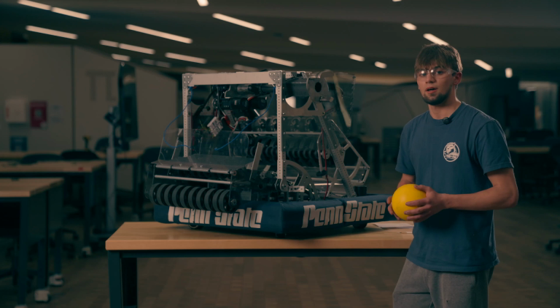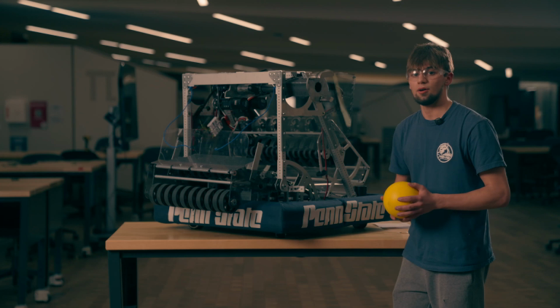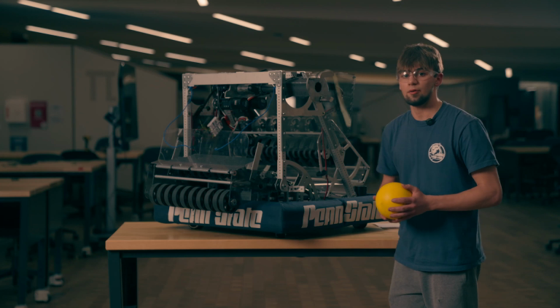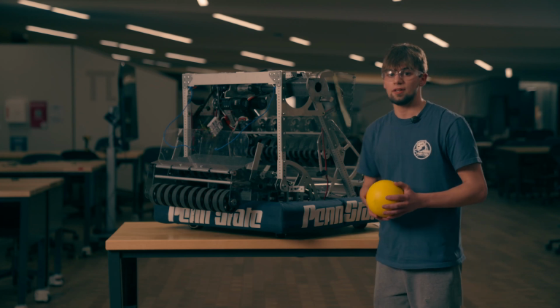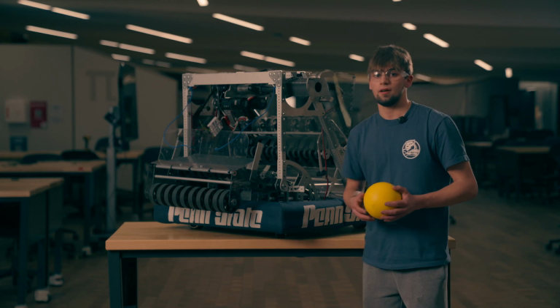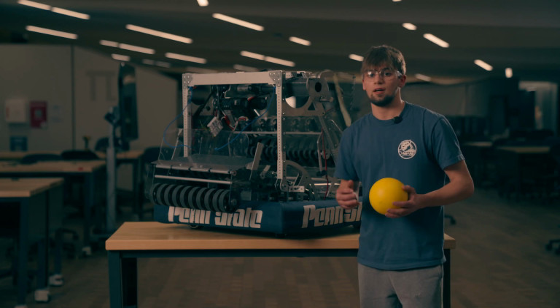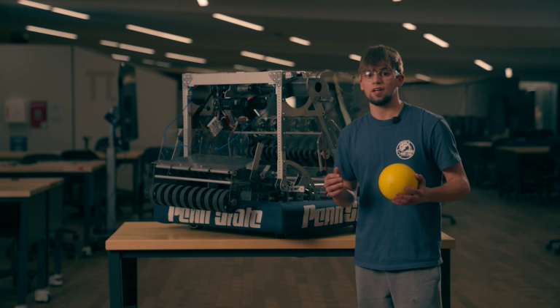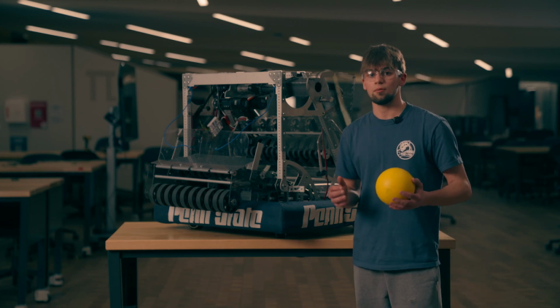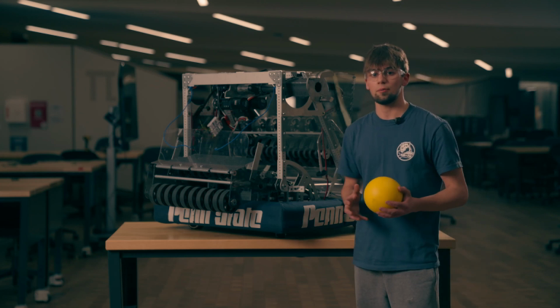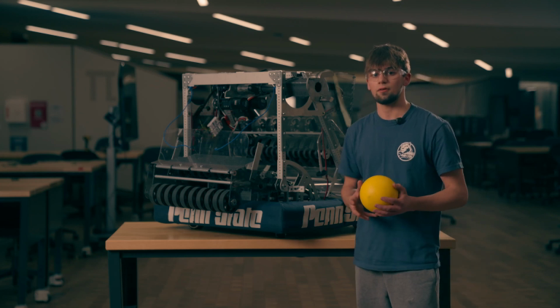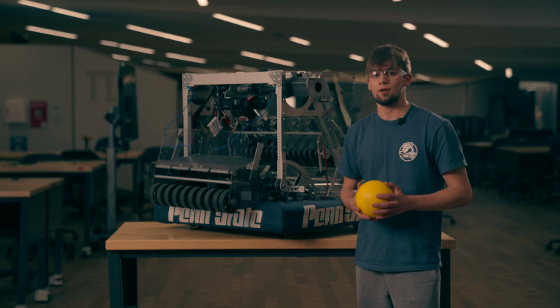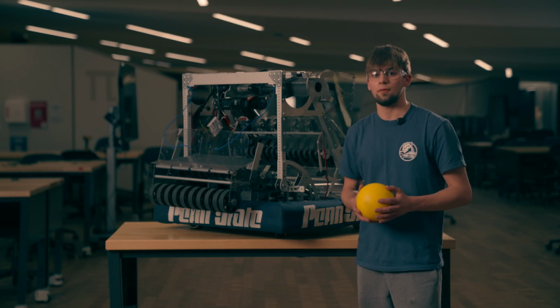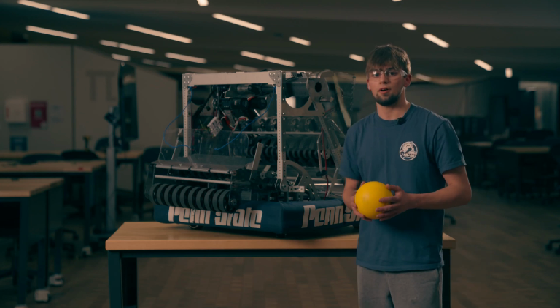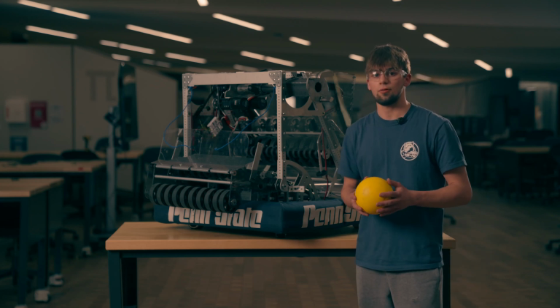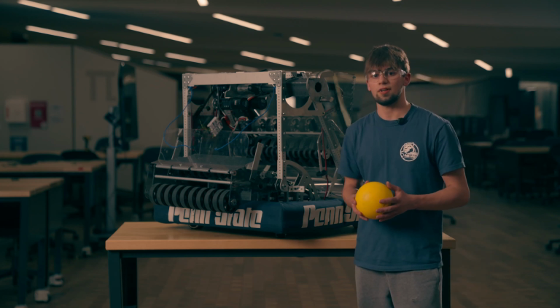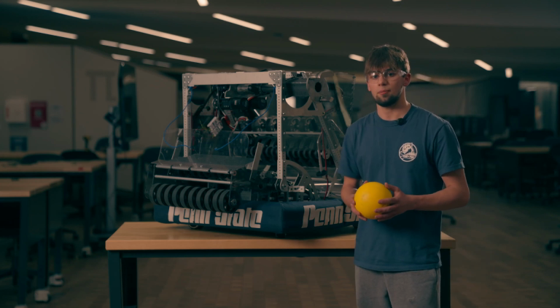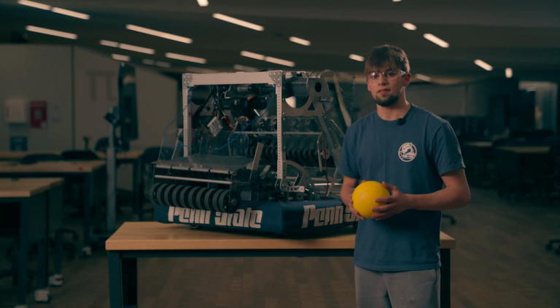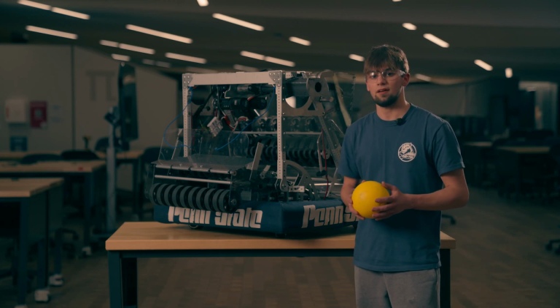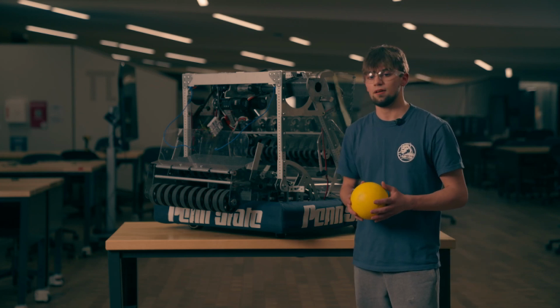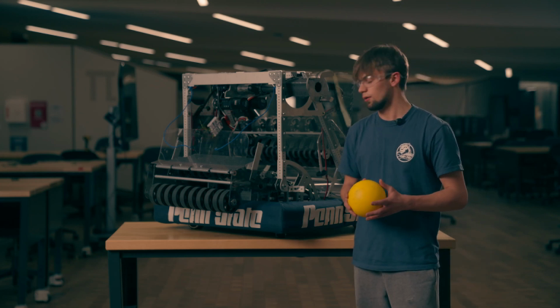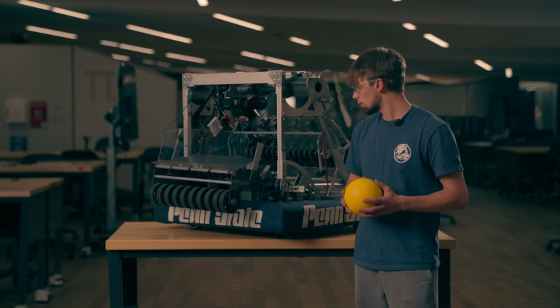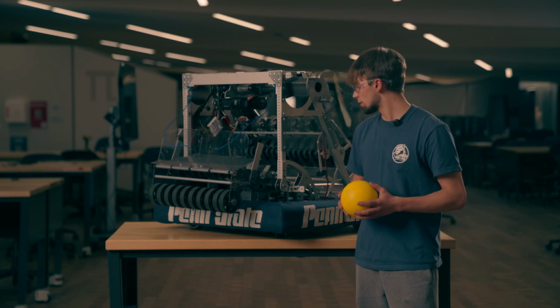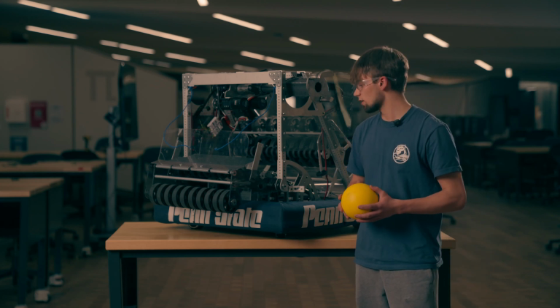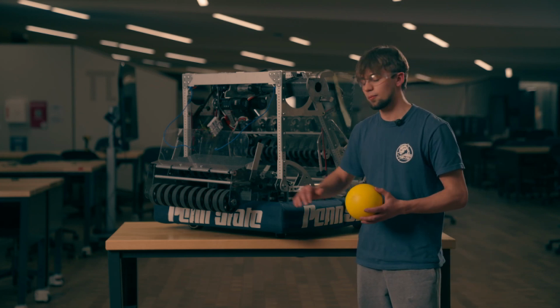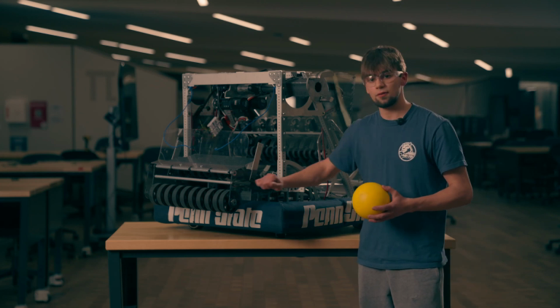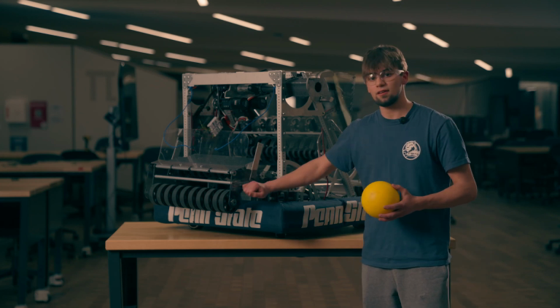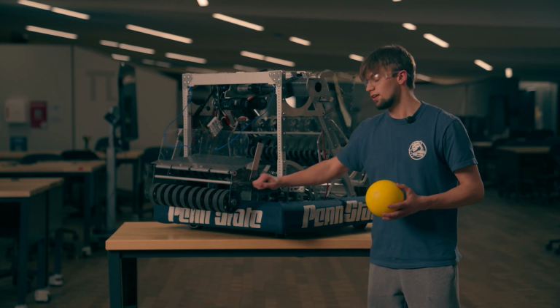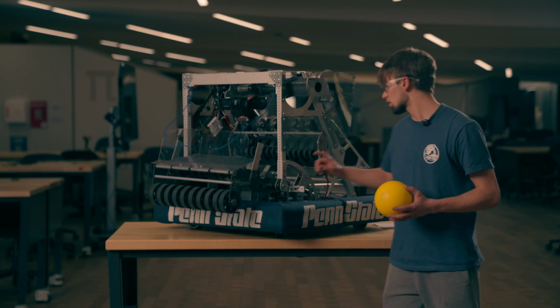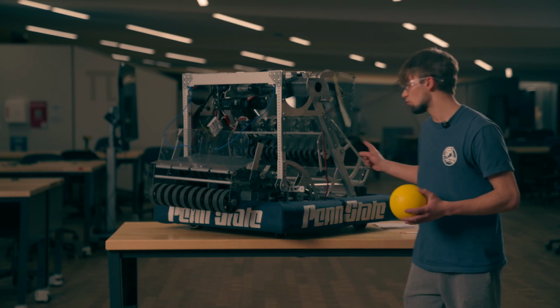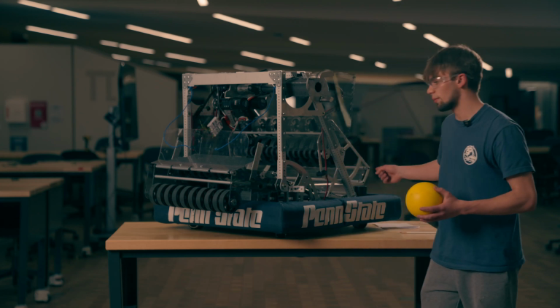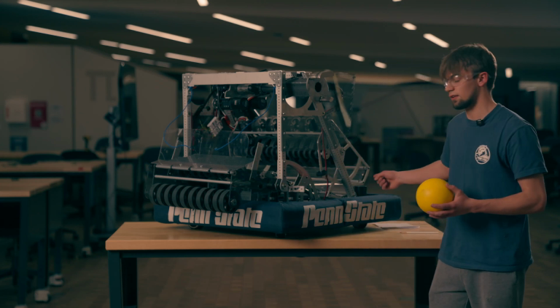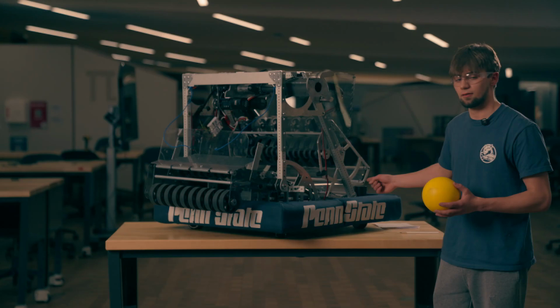Hello everybody, I'm Caleb Goldberg from RI3D at Penn State, and we will be talking about the intake and shooter mechanisms.